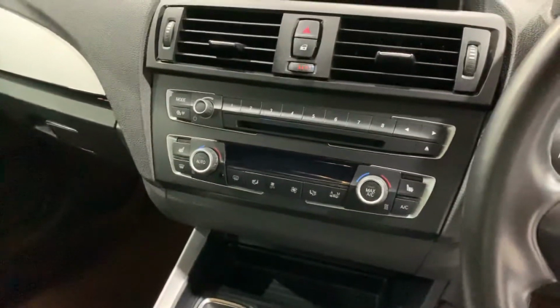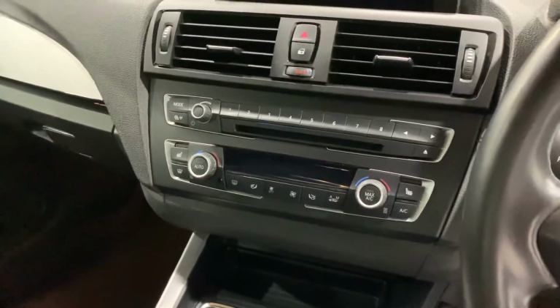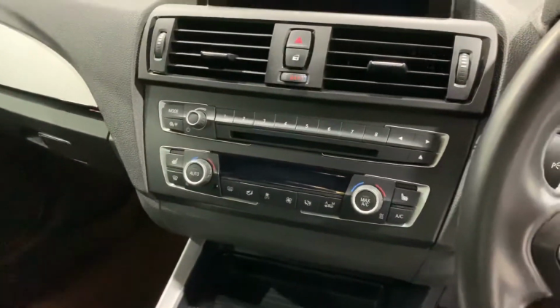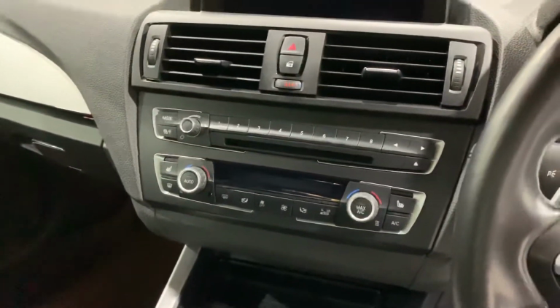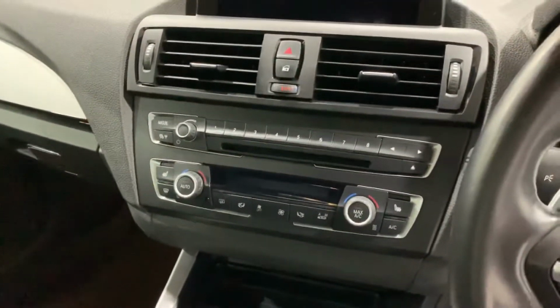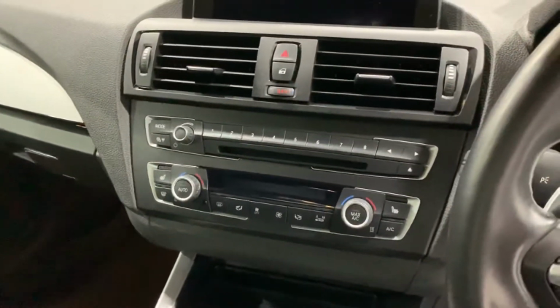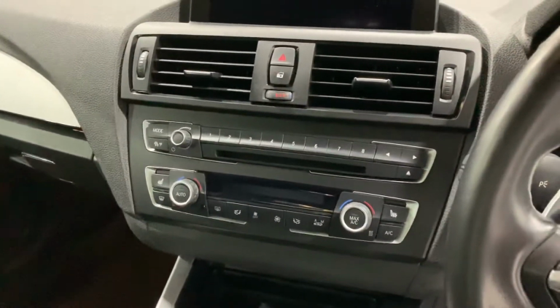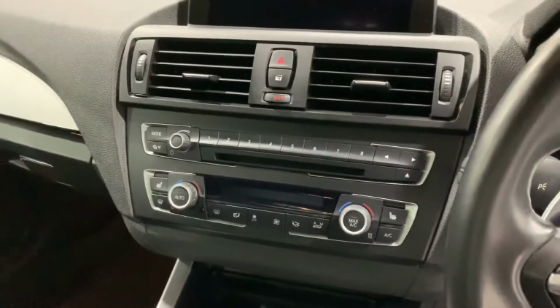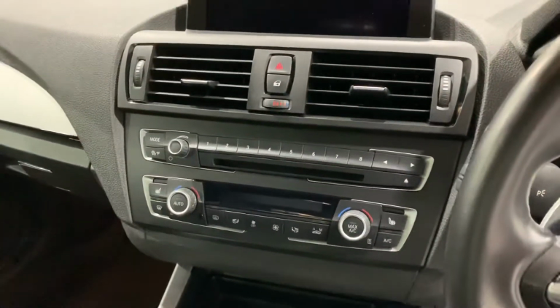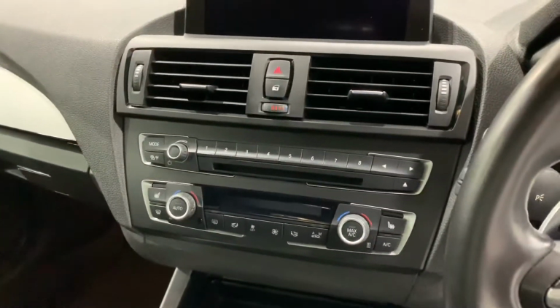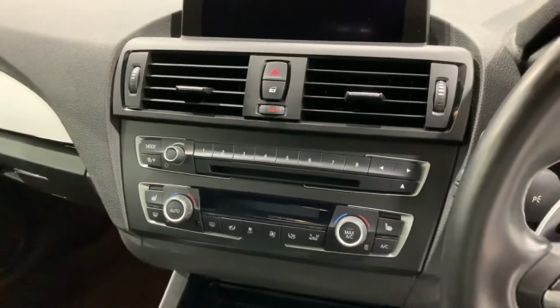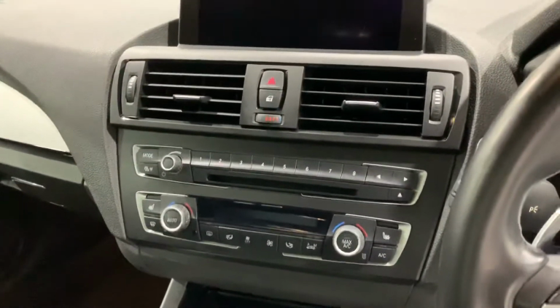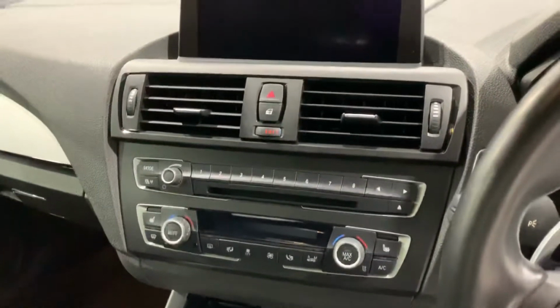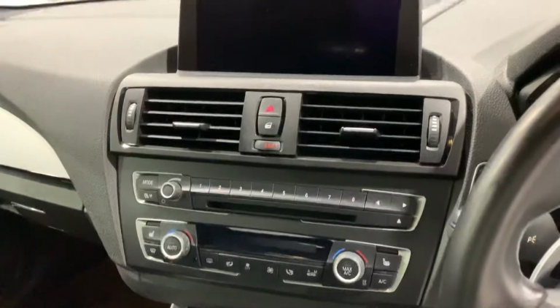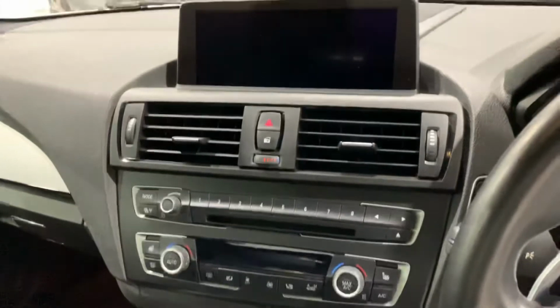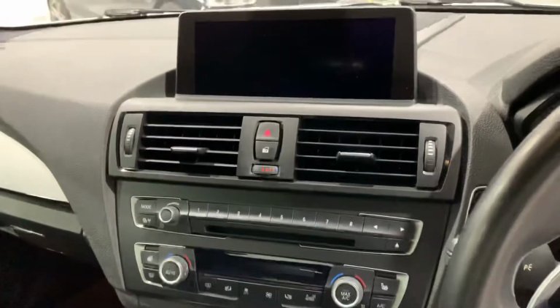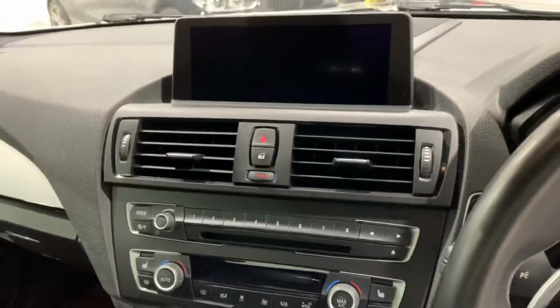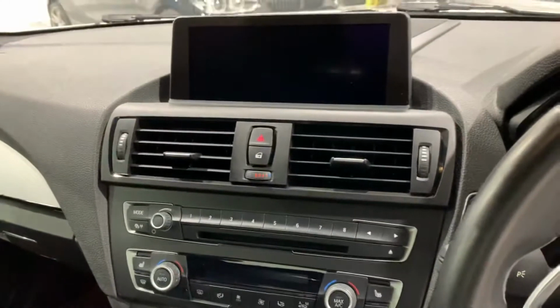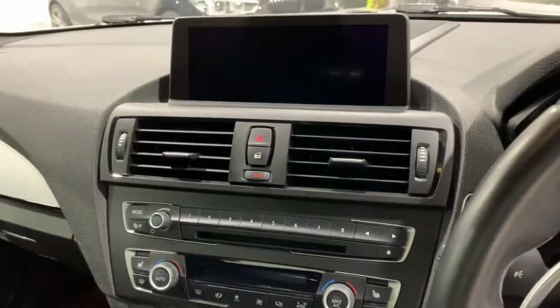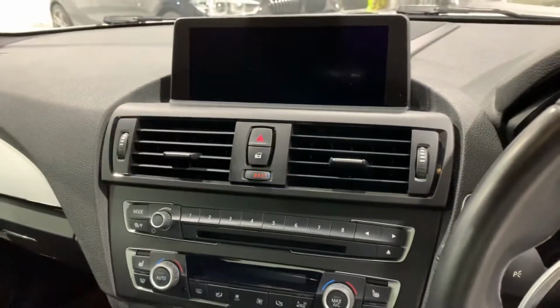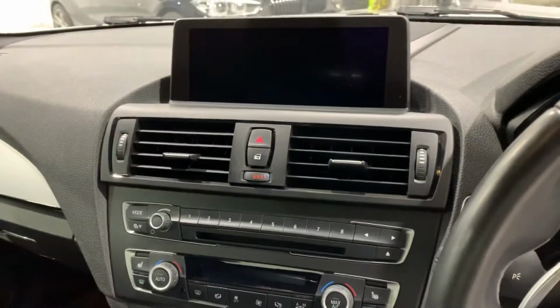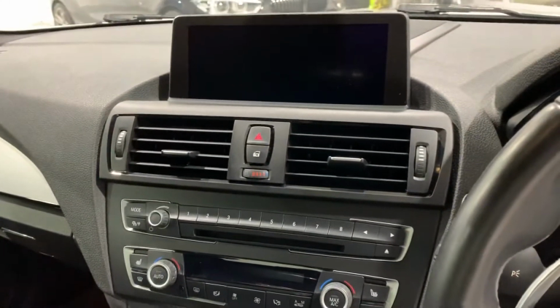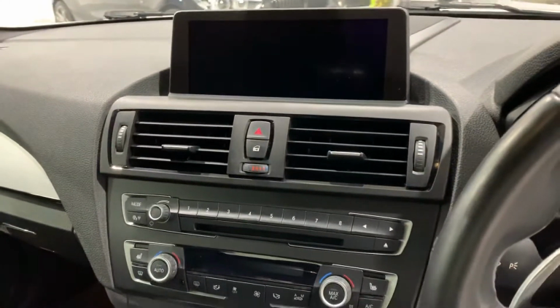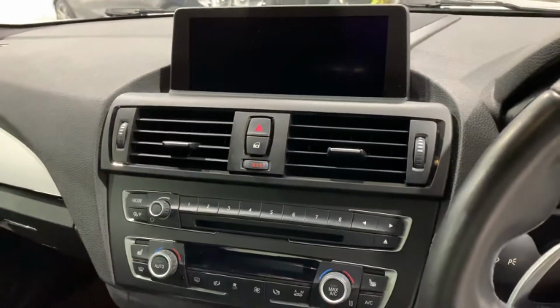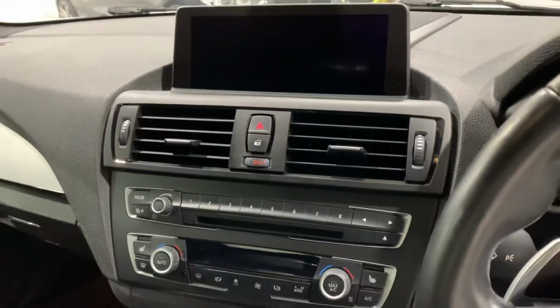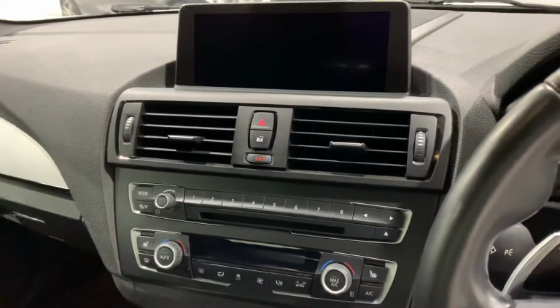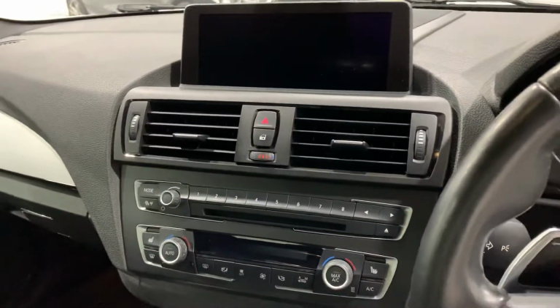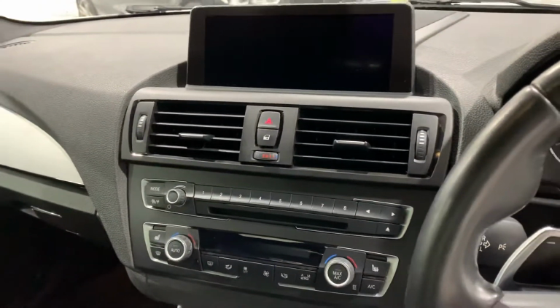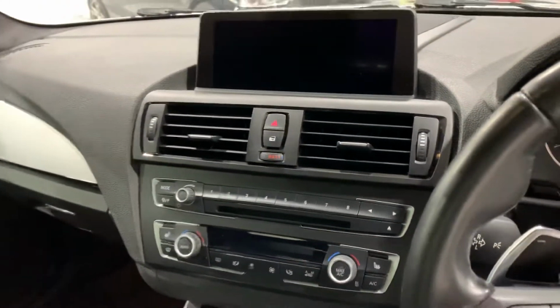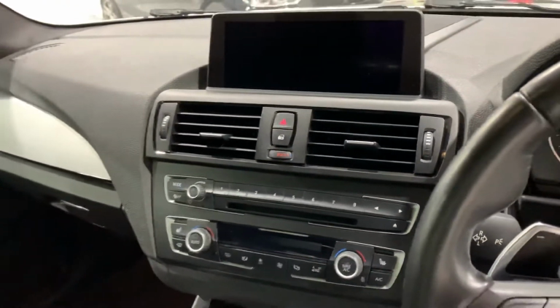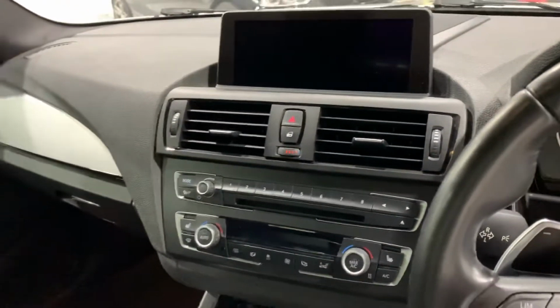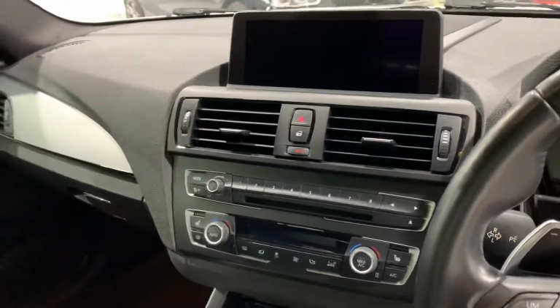Heated seats, and ProMedia which has got a hard drive in it as well.